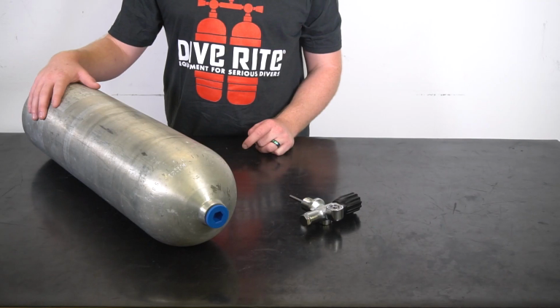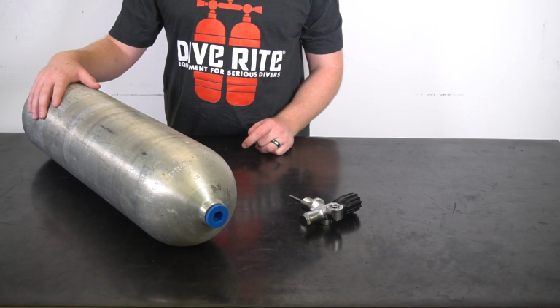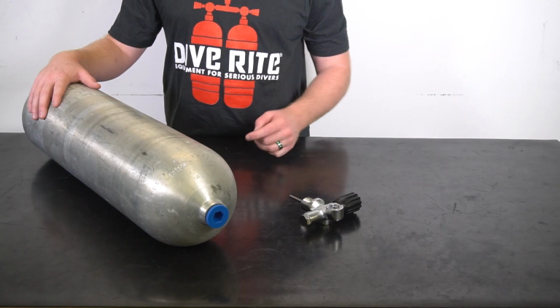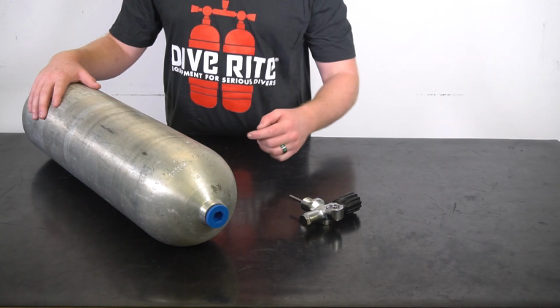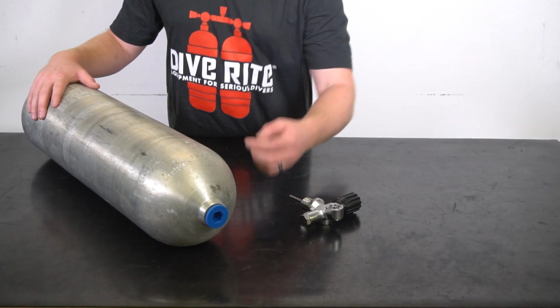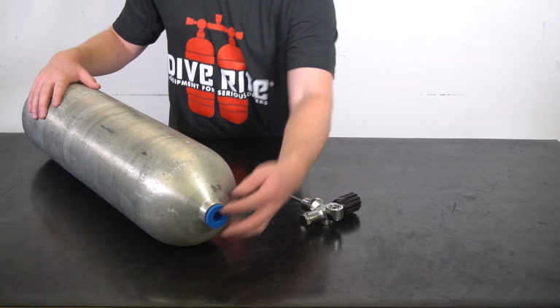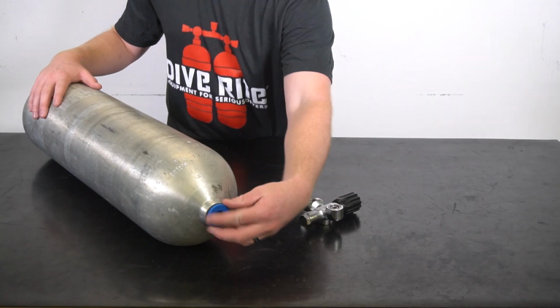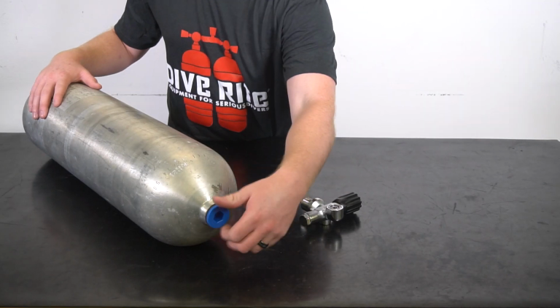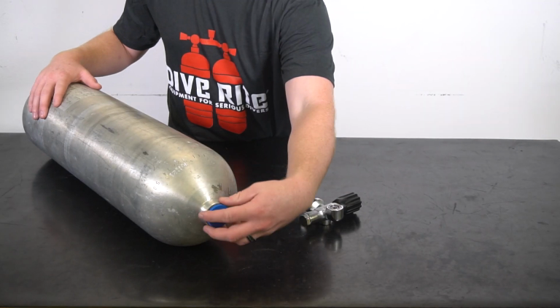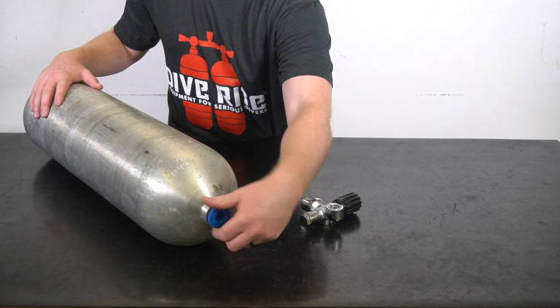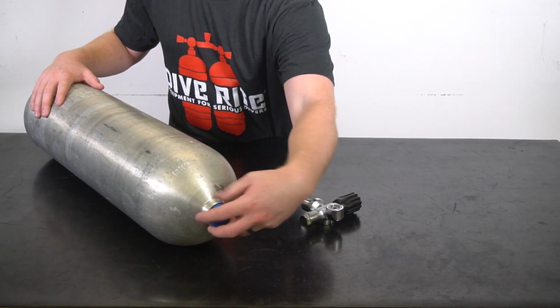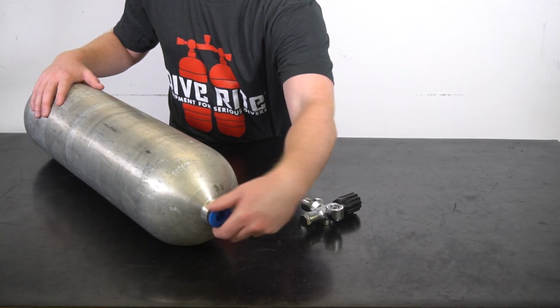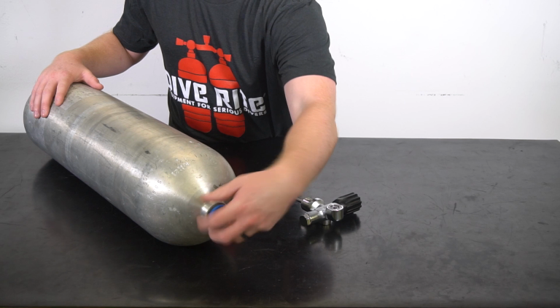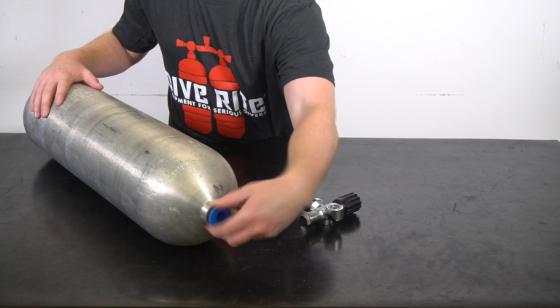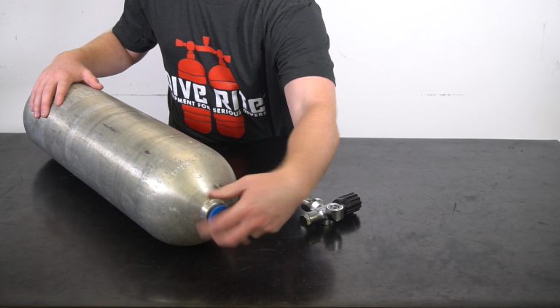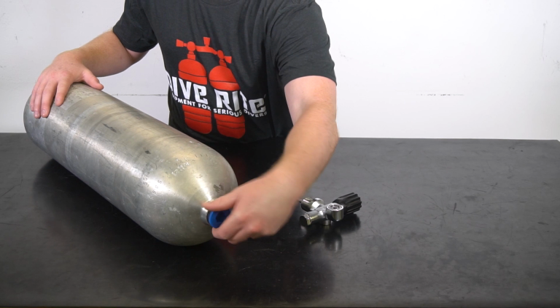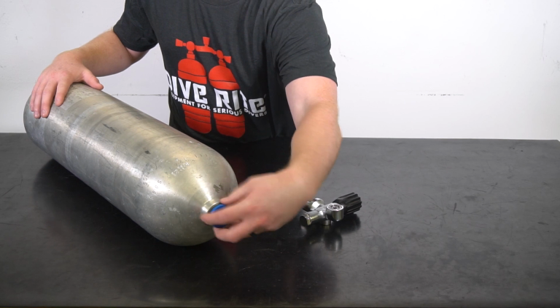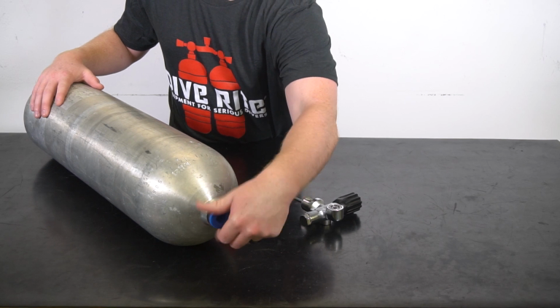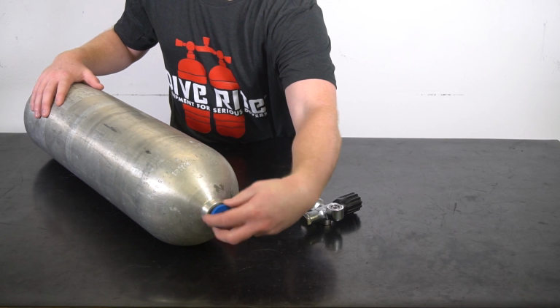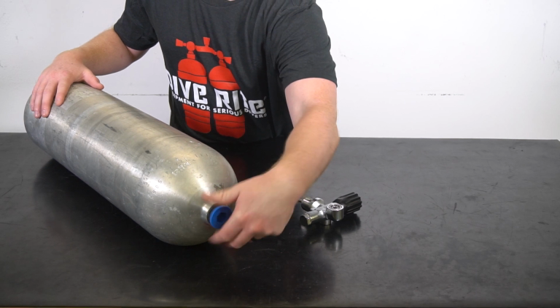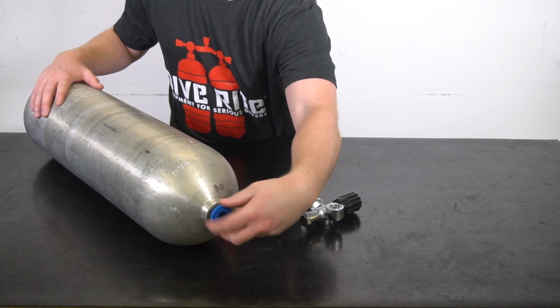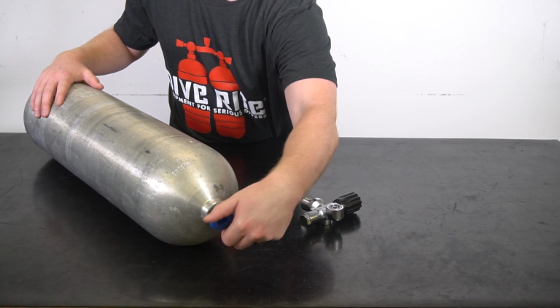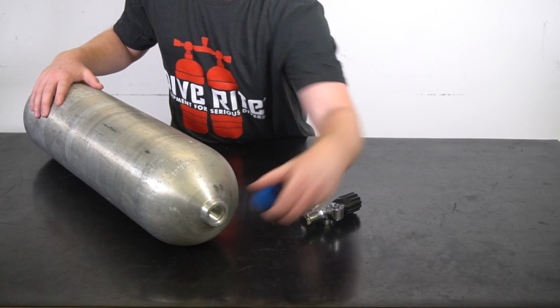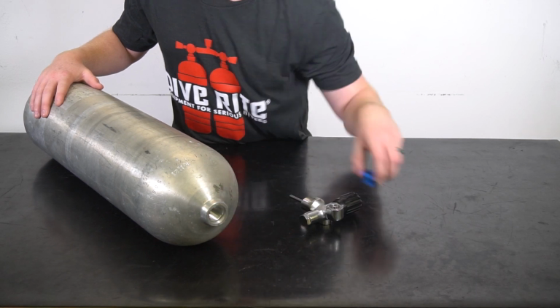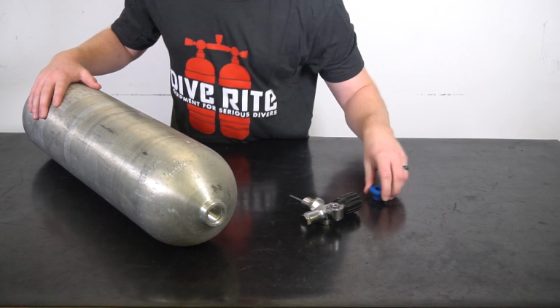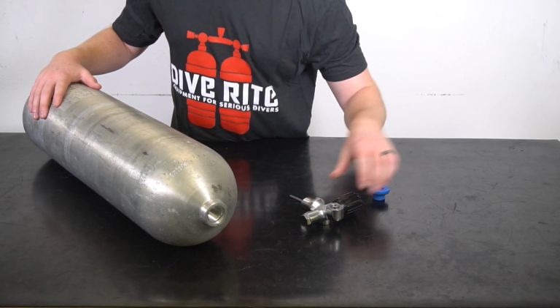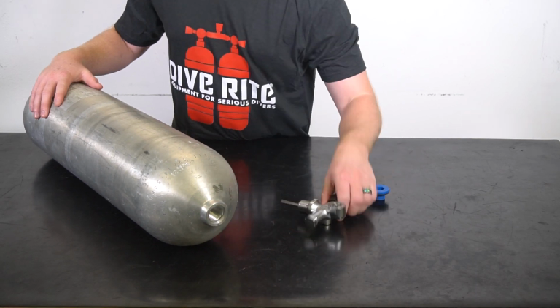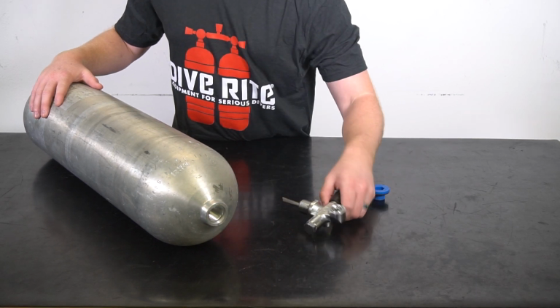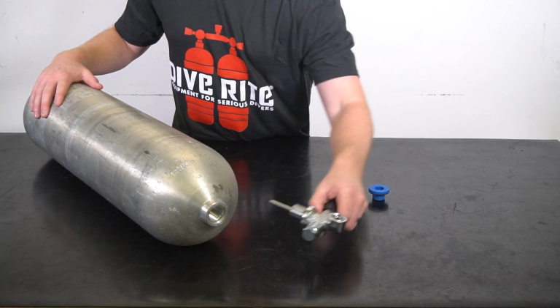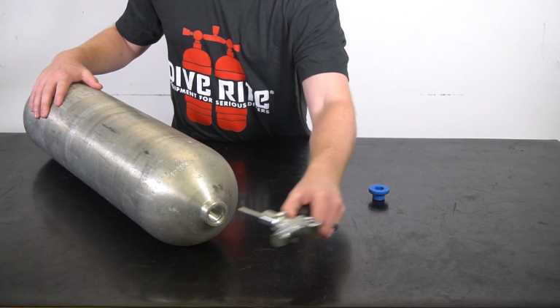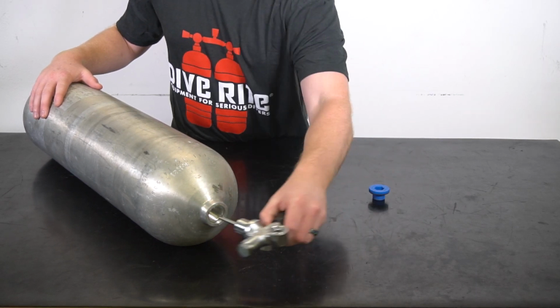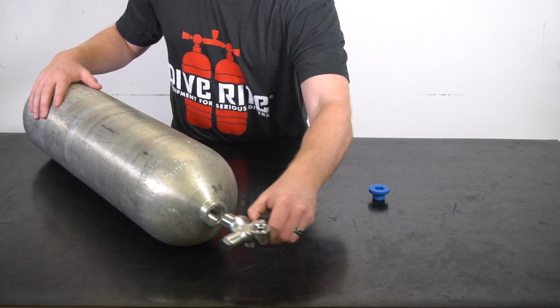First, remove your protective caps and install your valves.